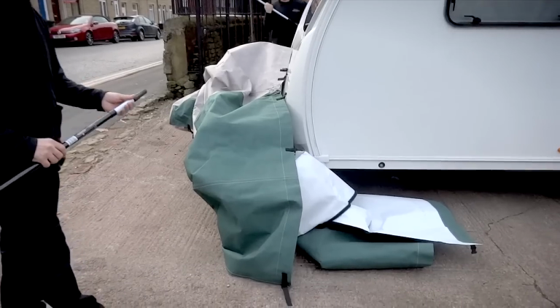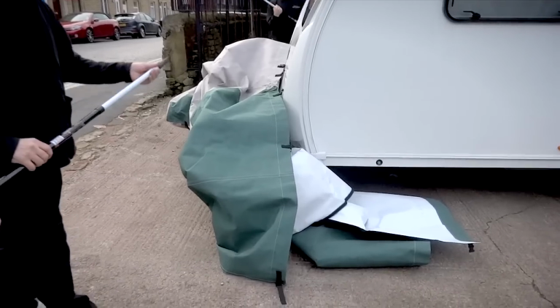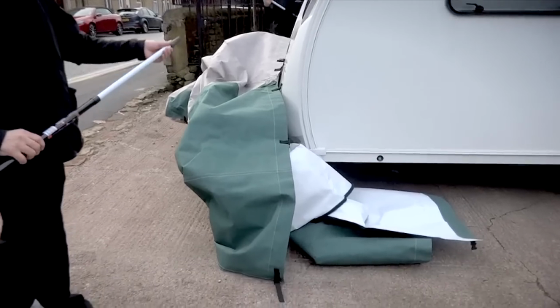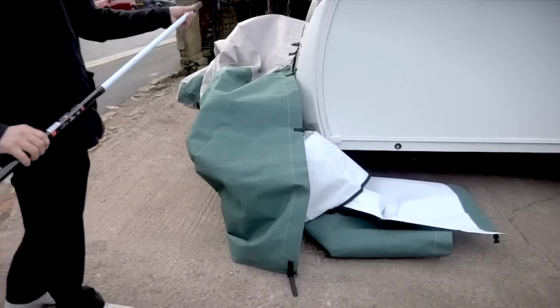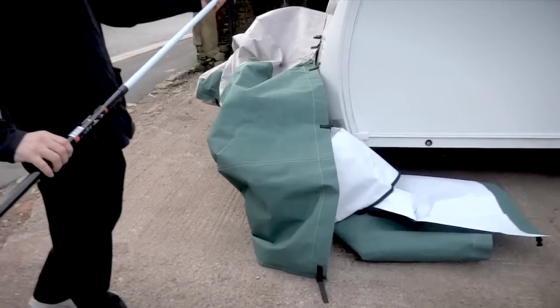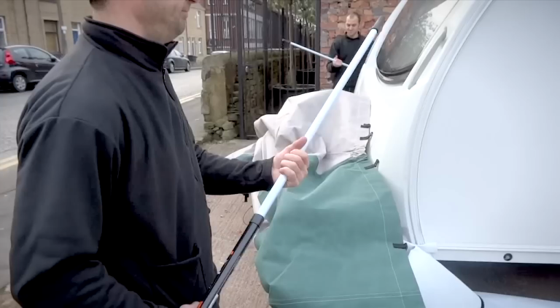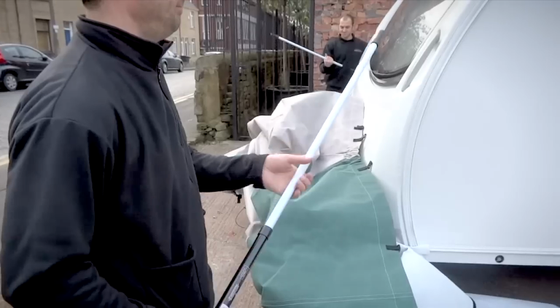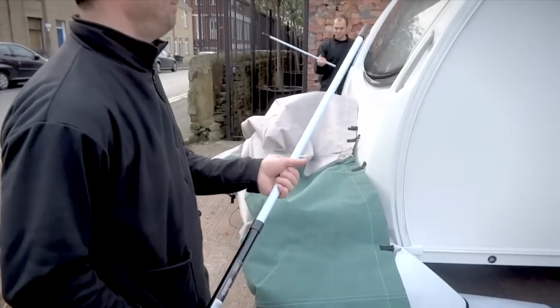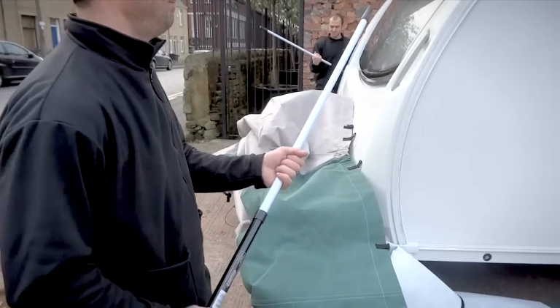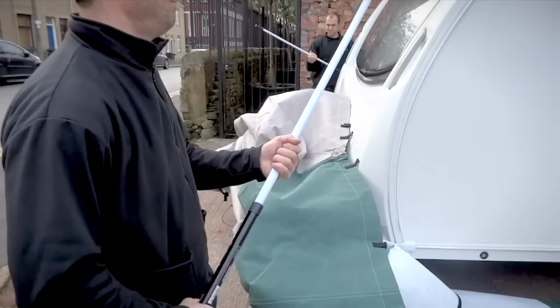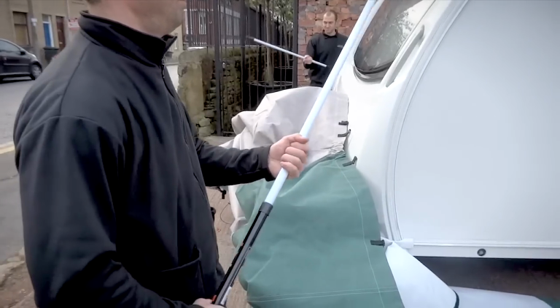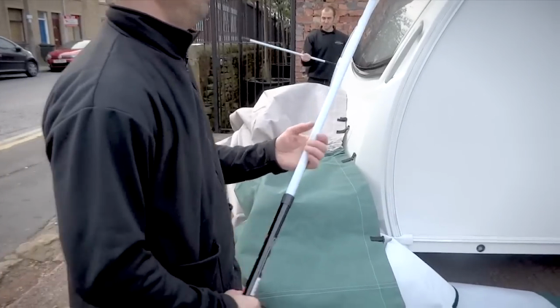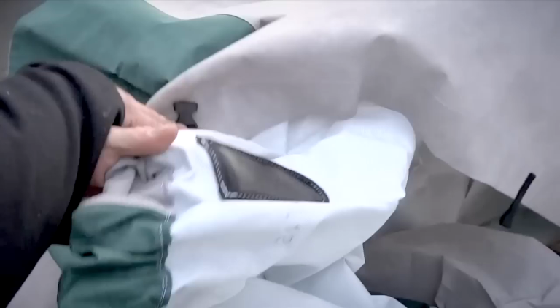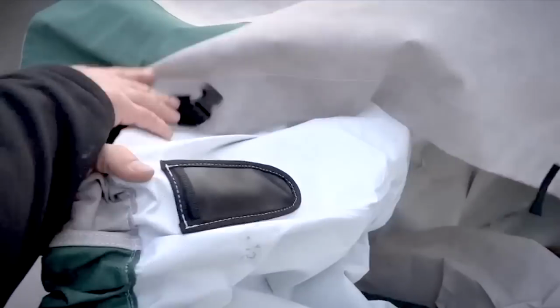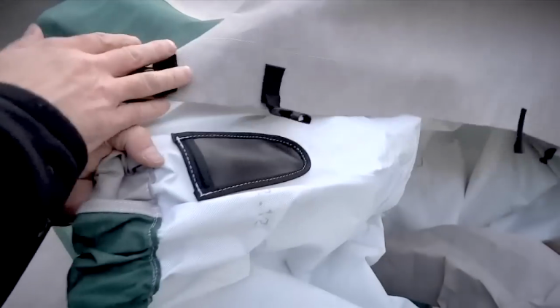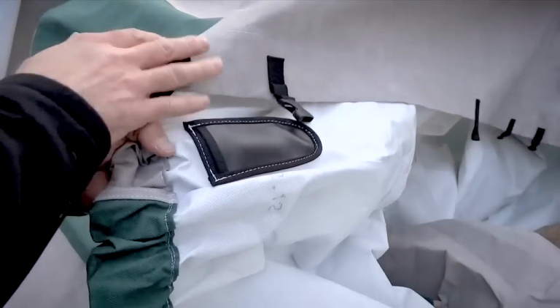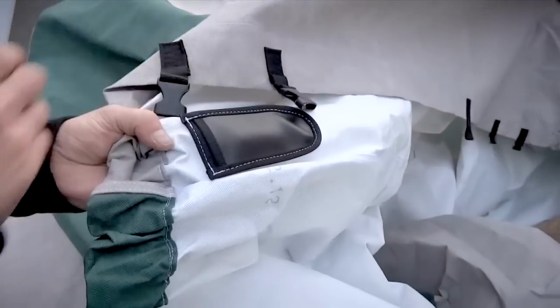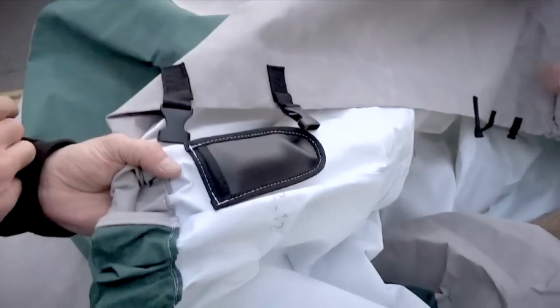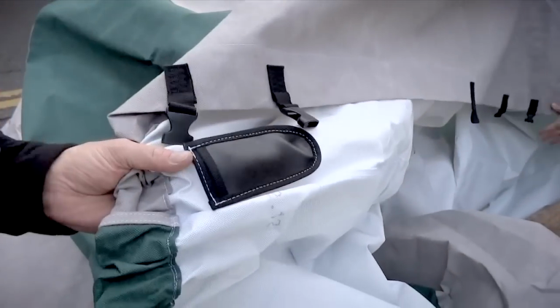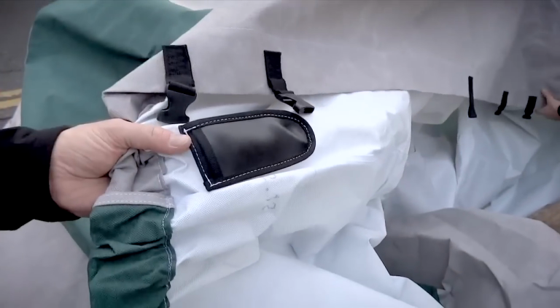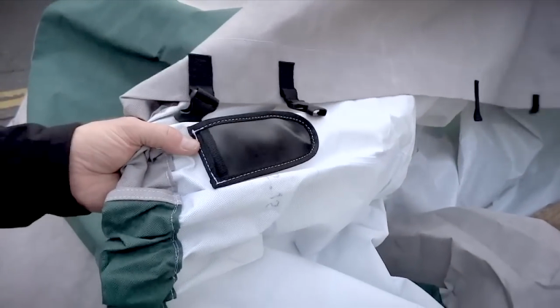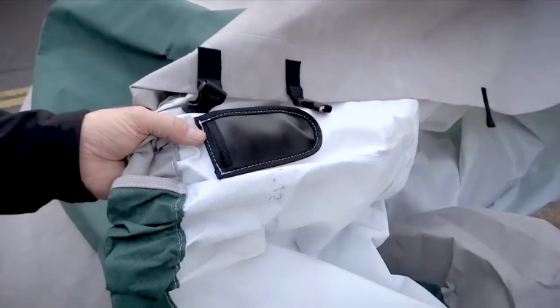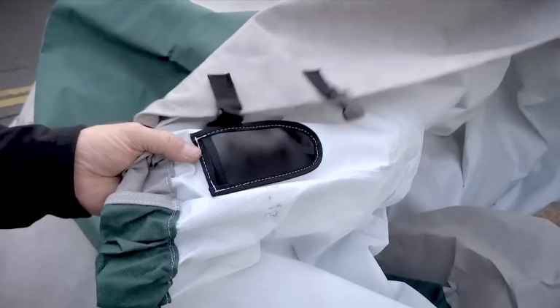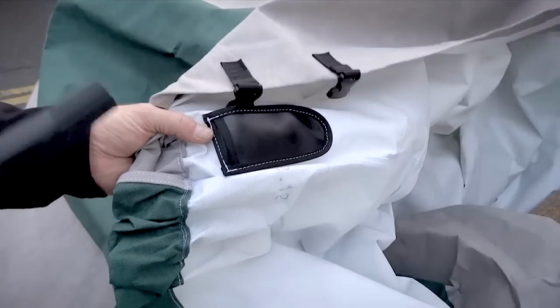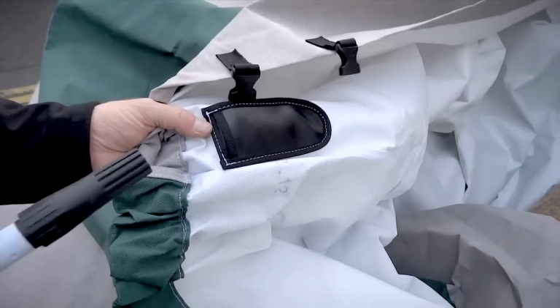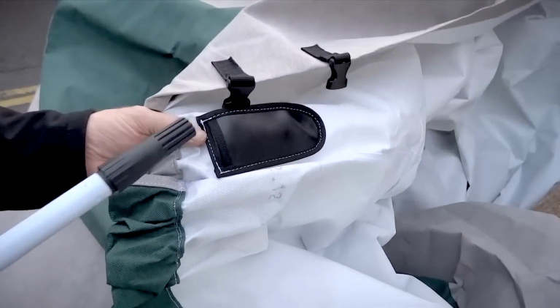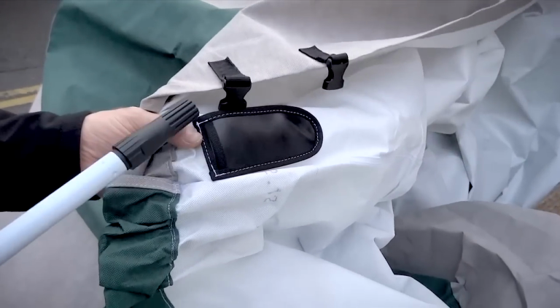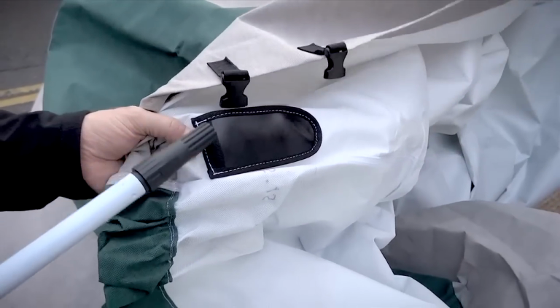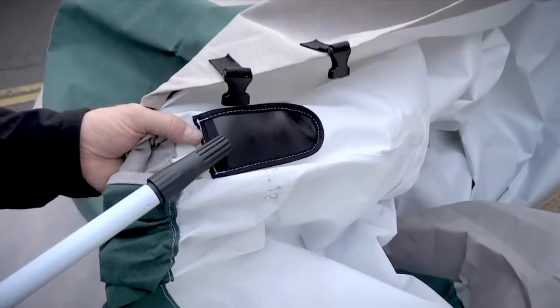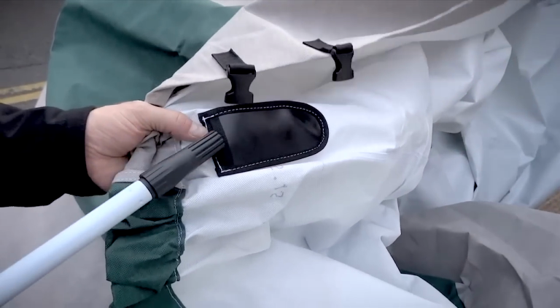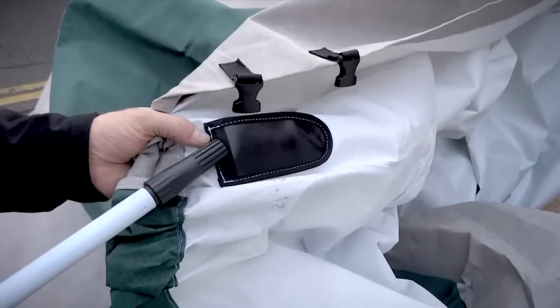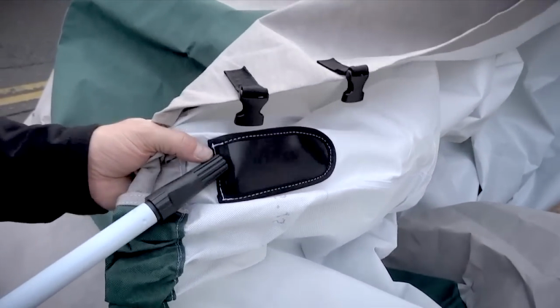Extend and tighten the fitting poles included. Place the pole ends into the corner pockets.